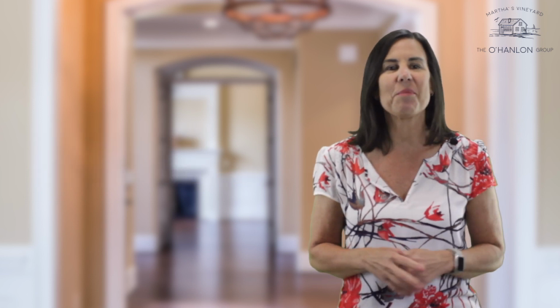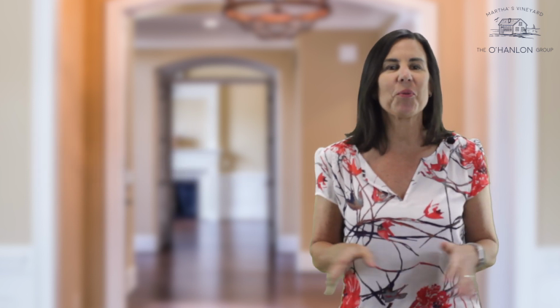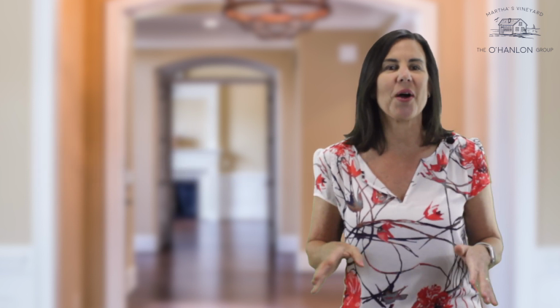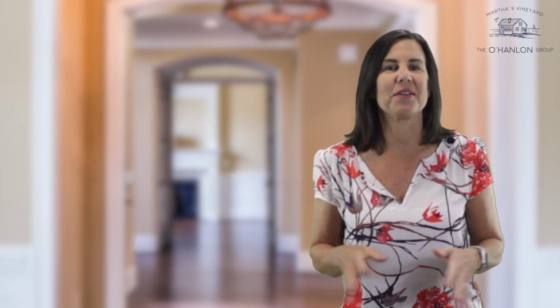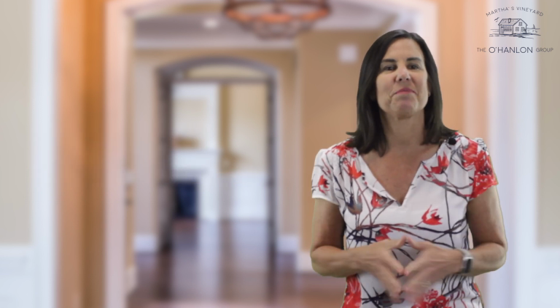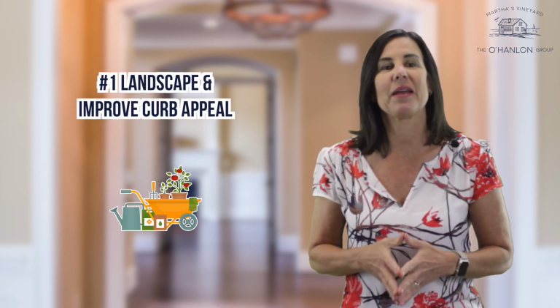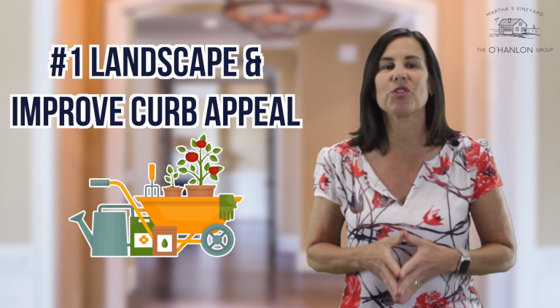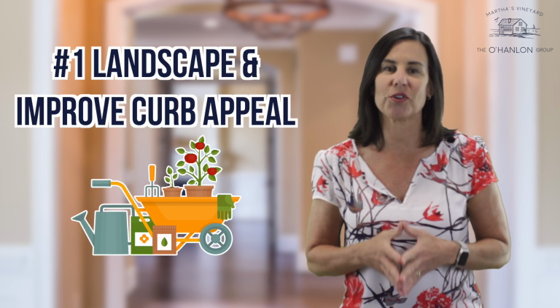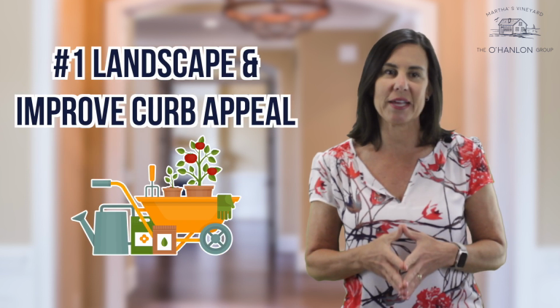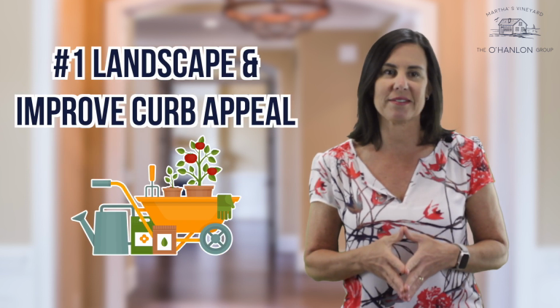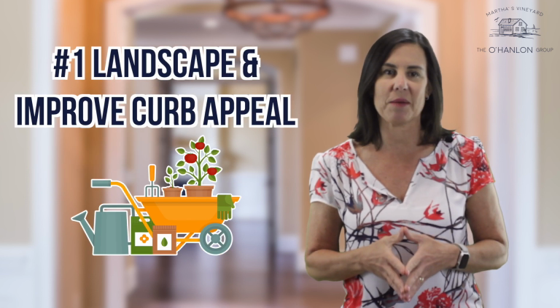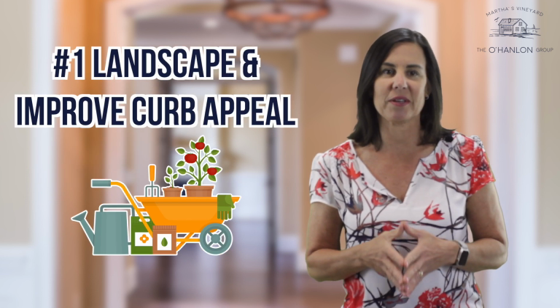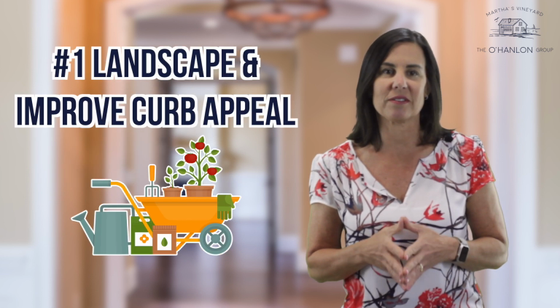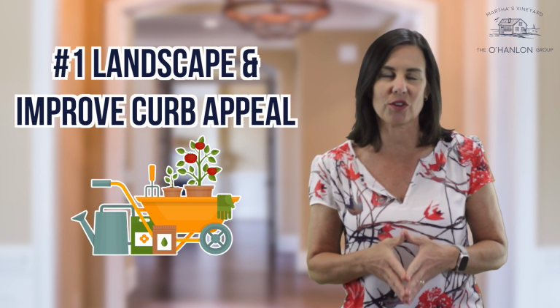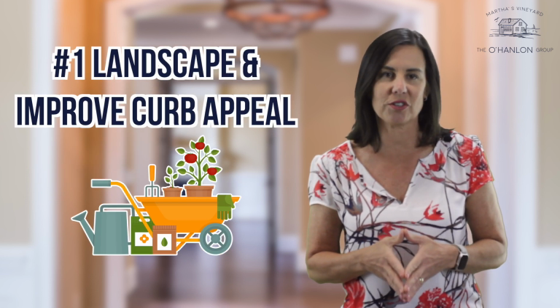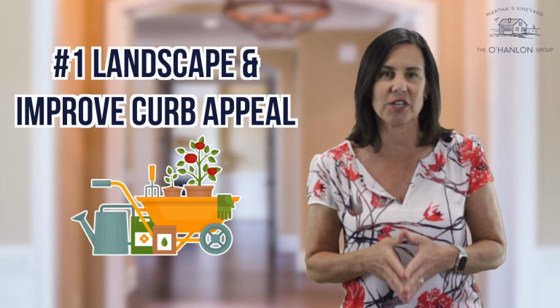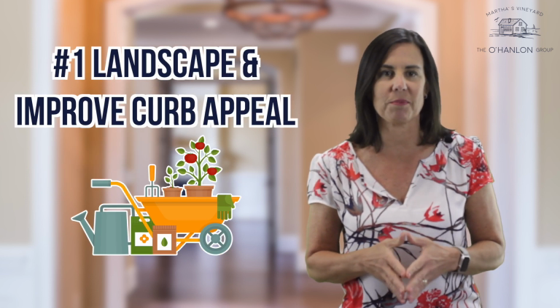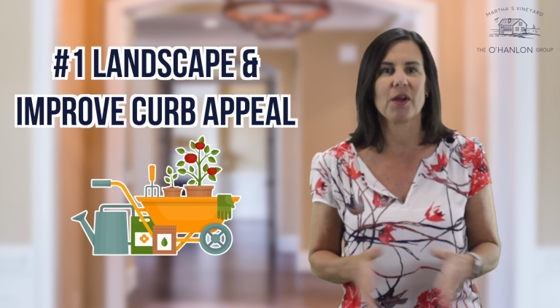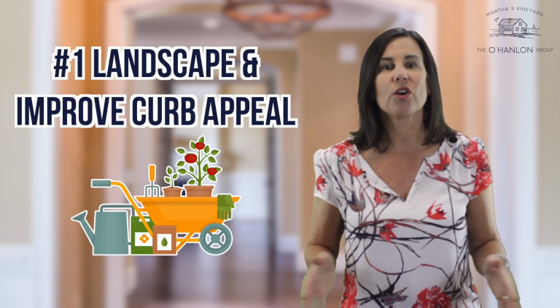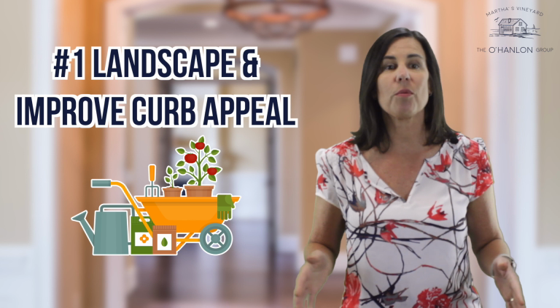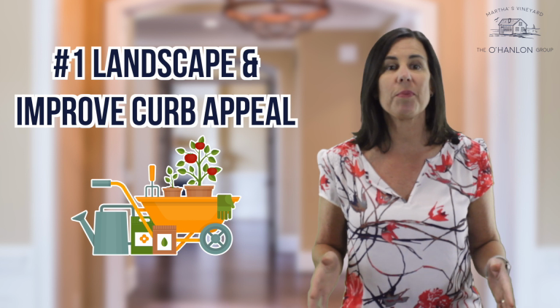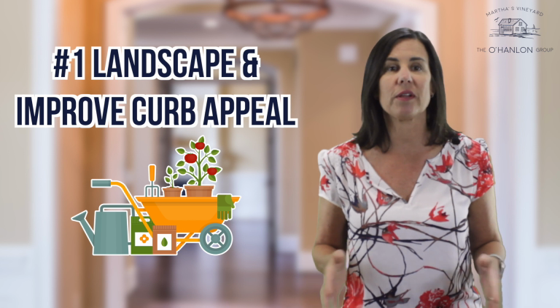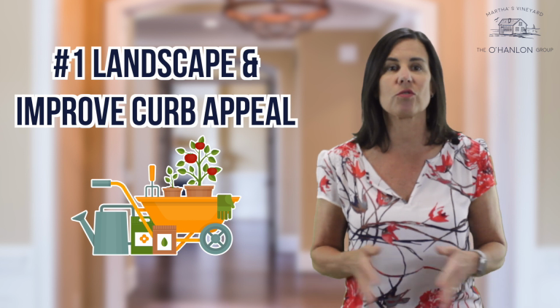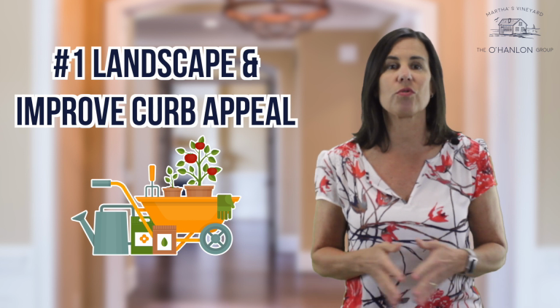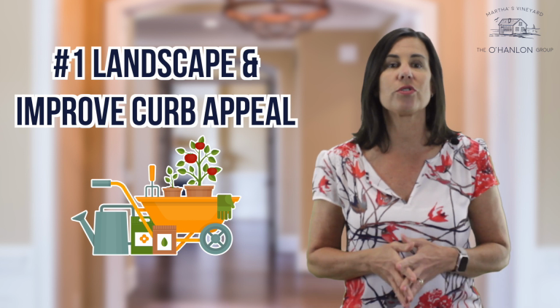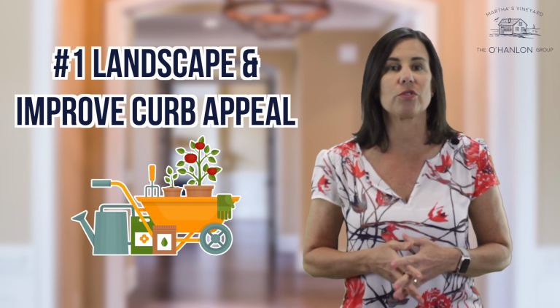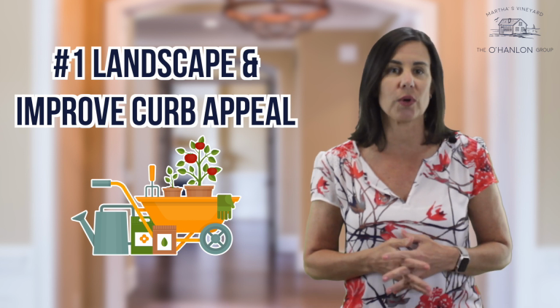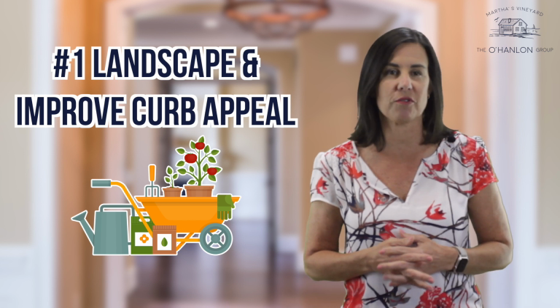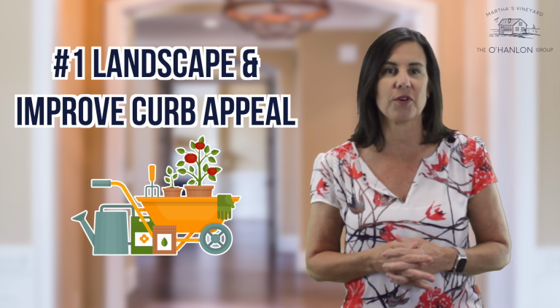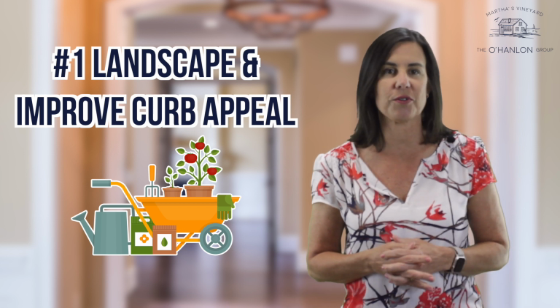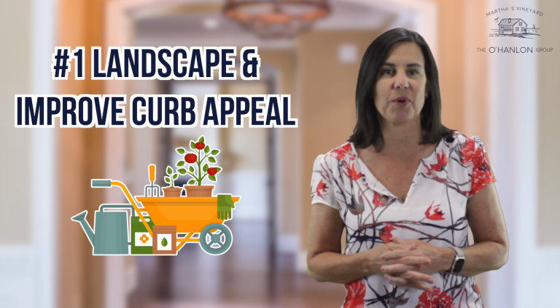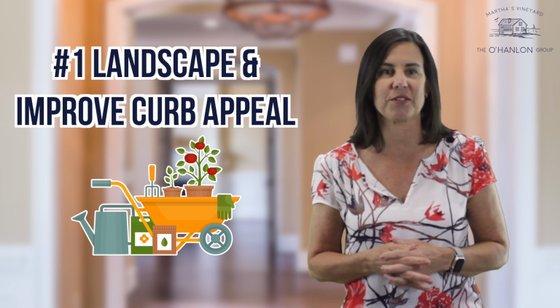Number one, make sure your landscaping is in good shape. Curb appeal is crucial to a good first impression.